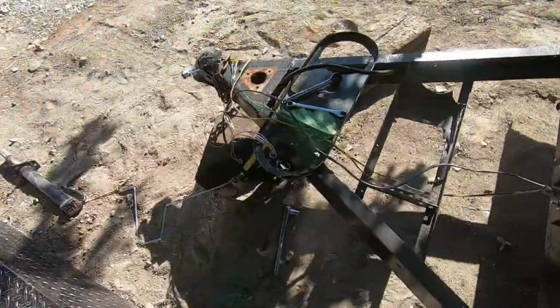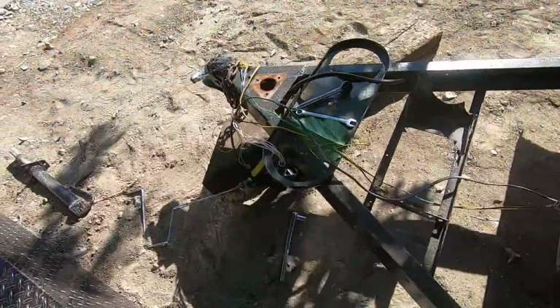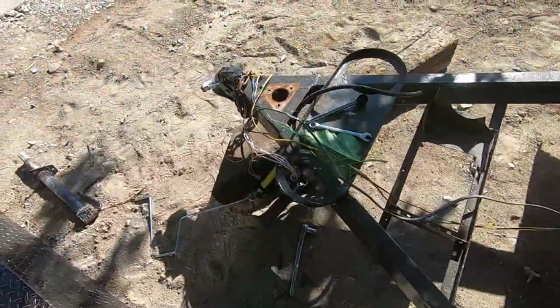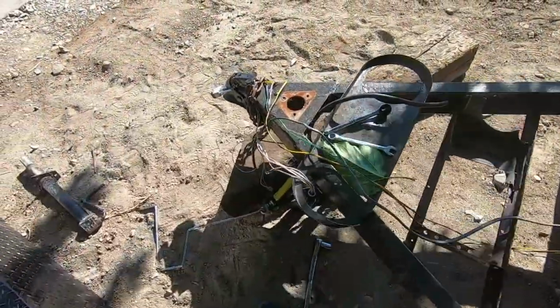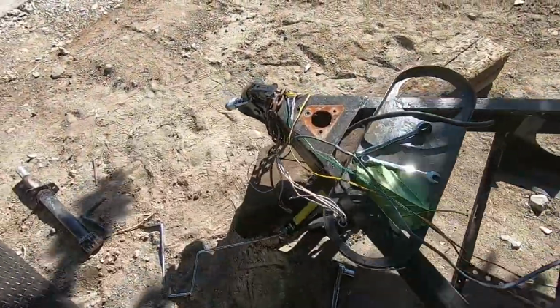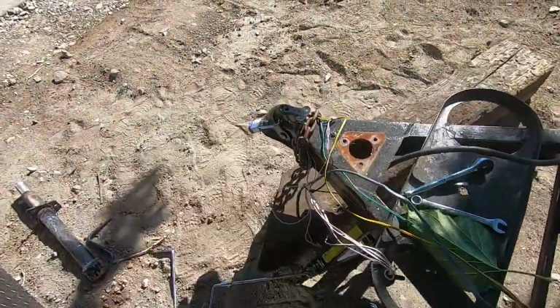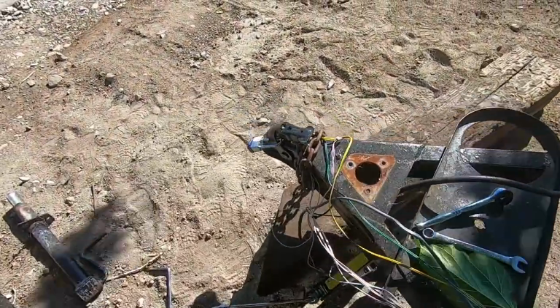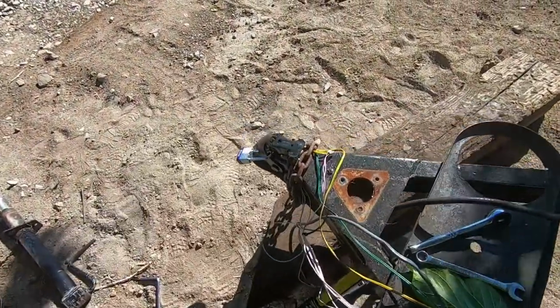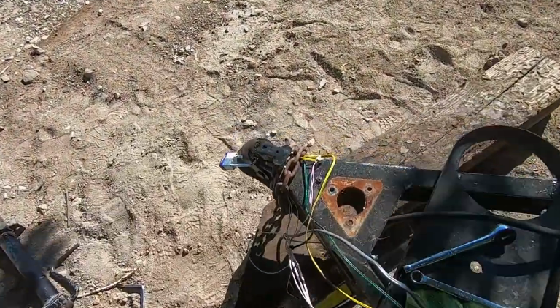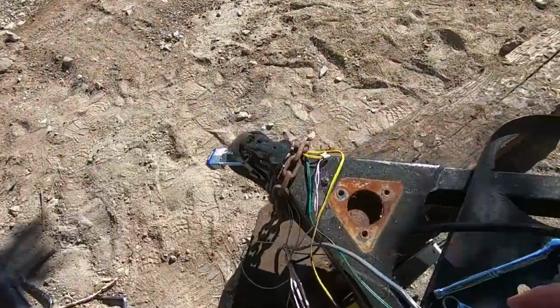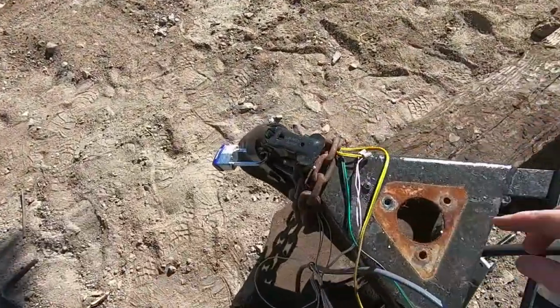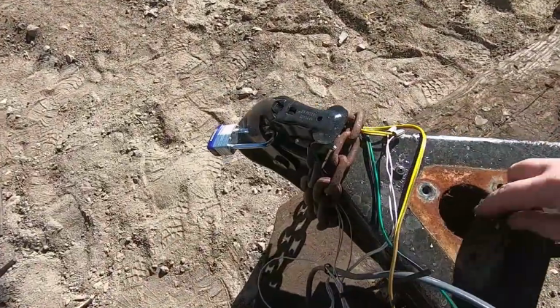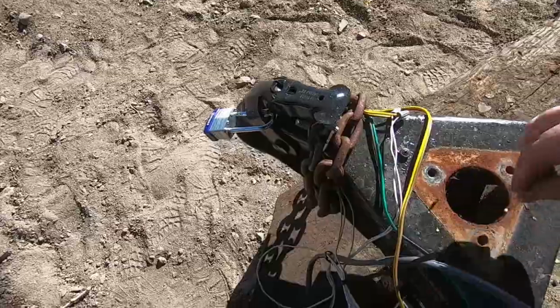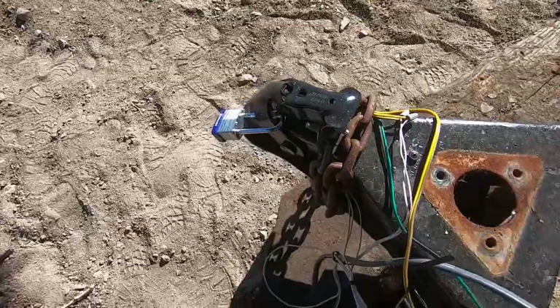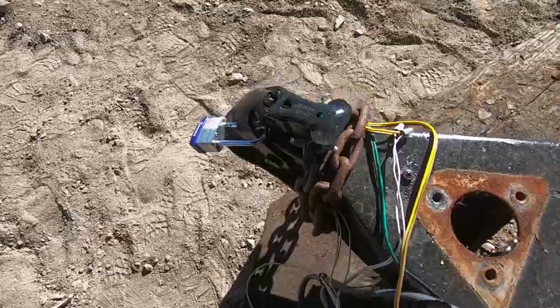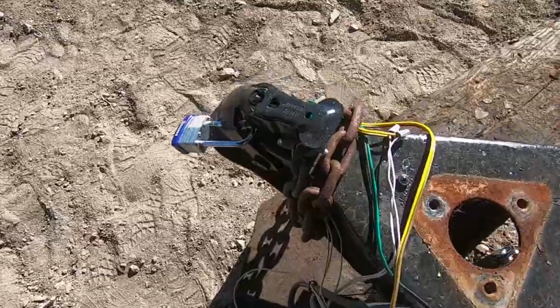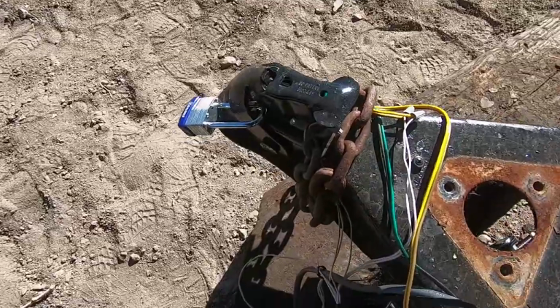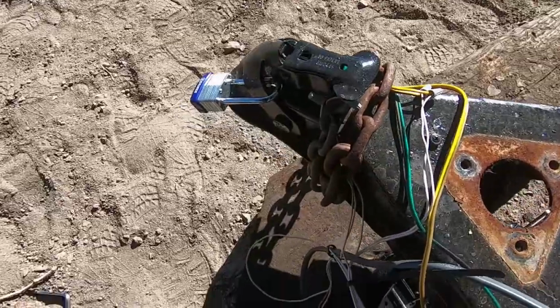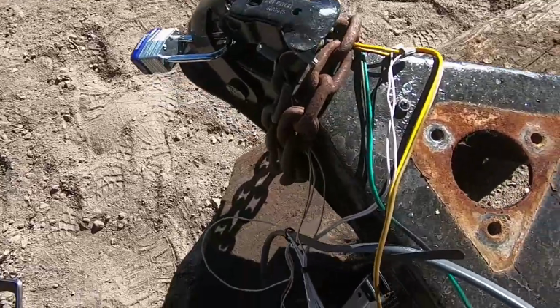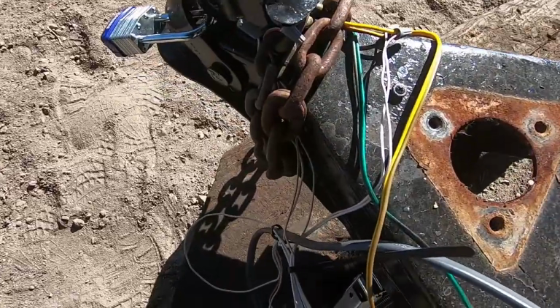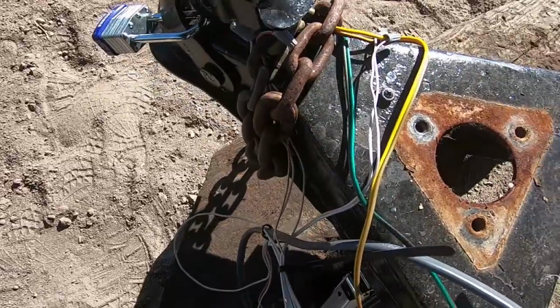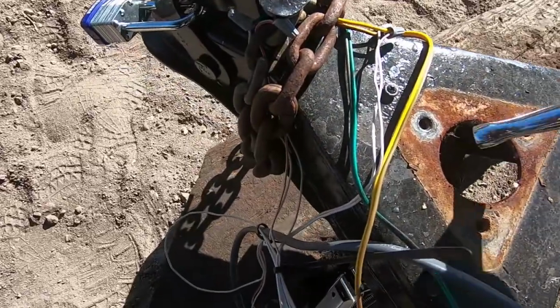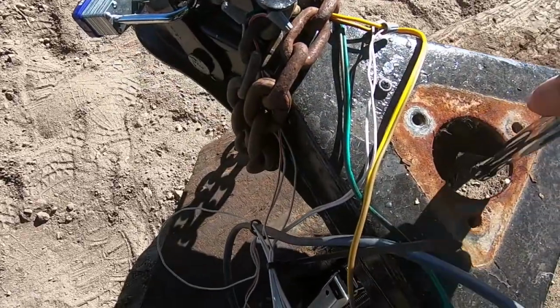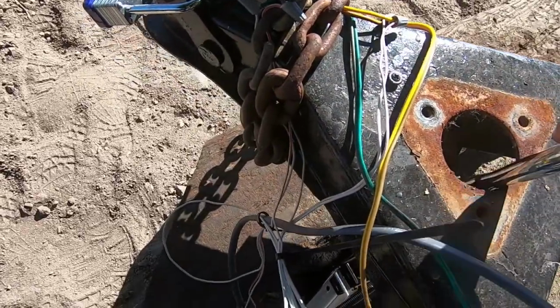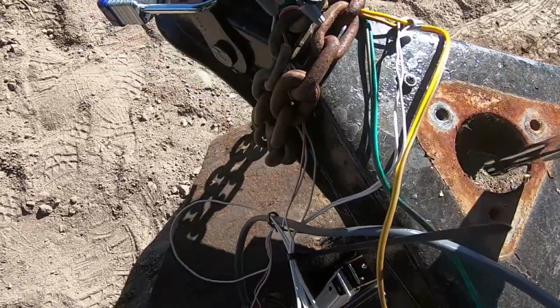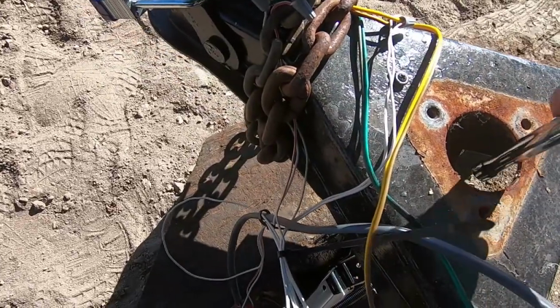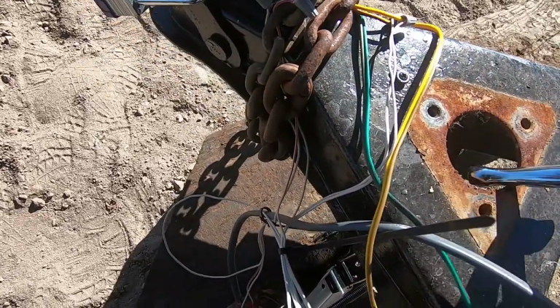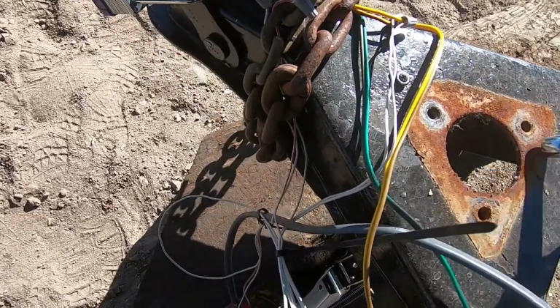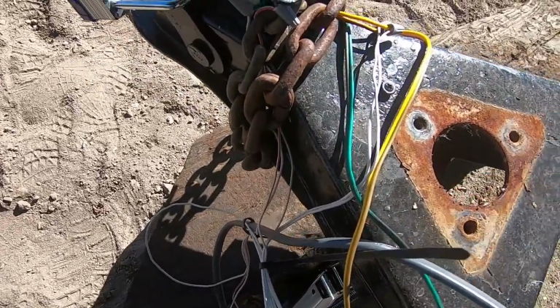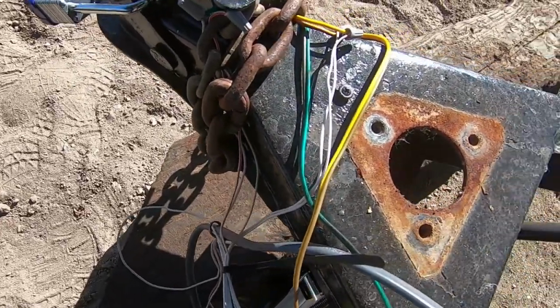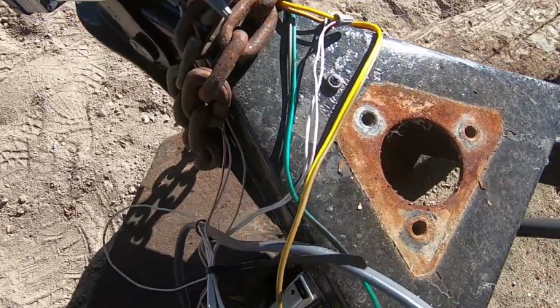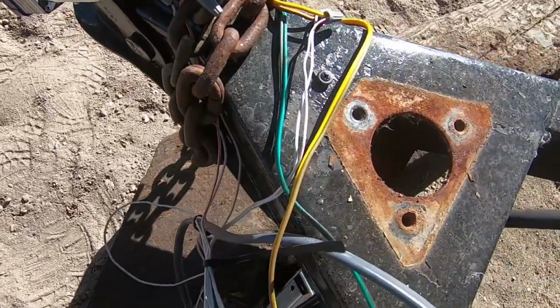Alright guys, so just took the jack off. It looks like we got some spider eggs up in here, so make sure you kill all your spiders.